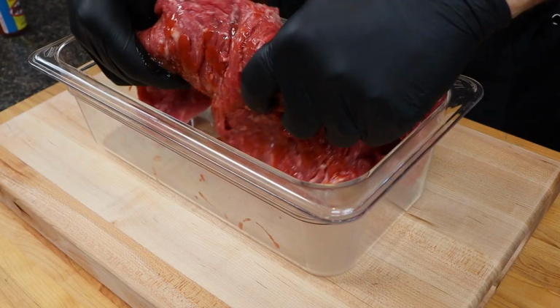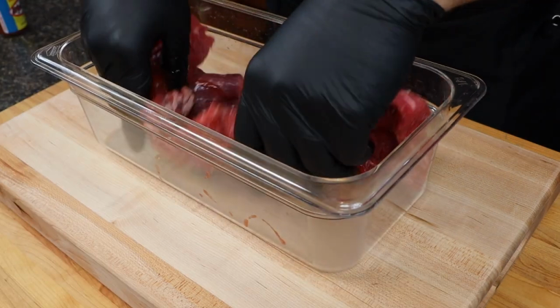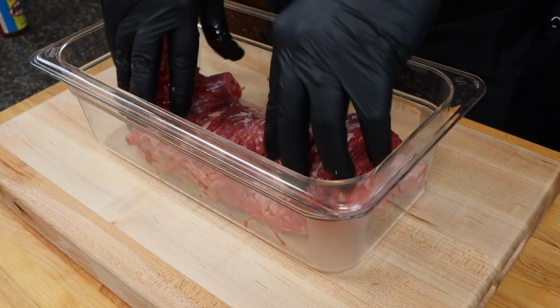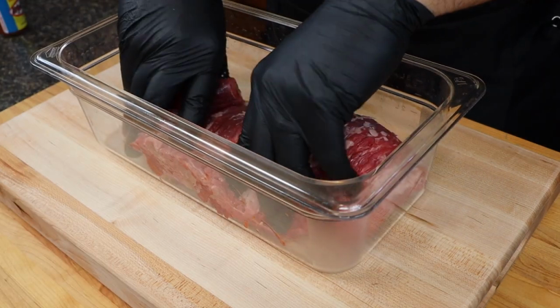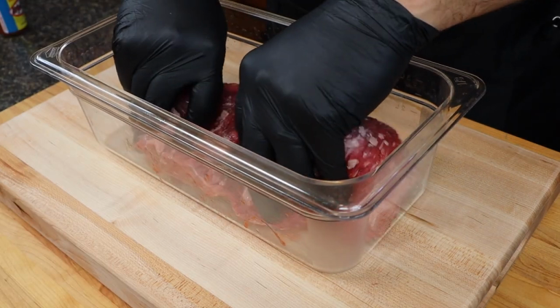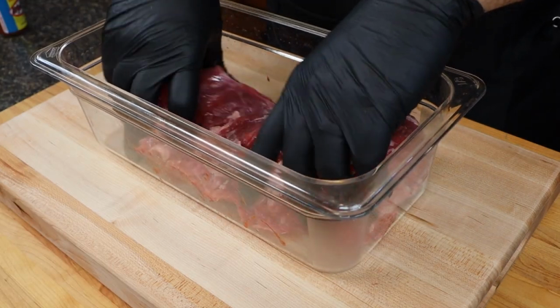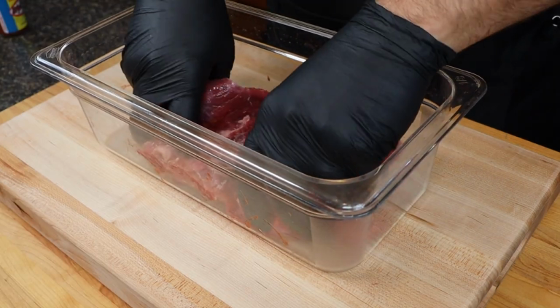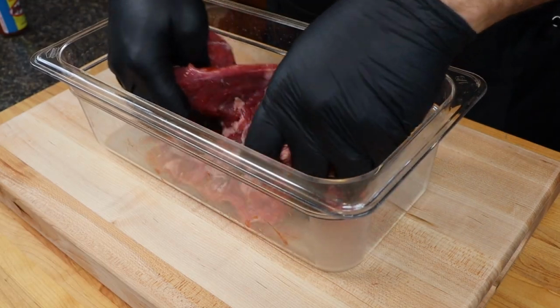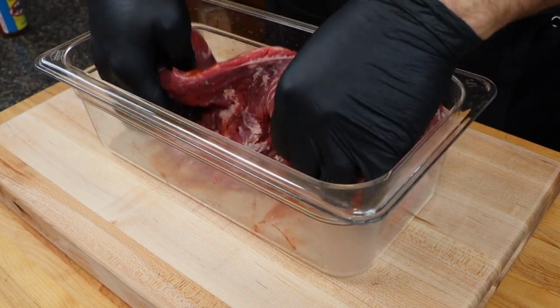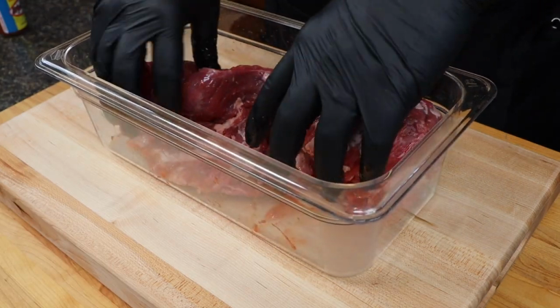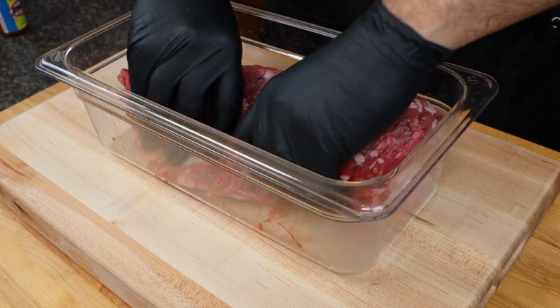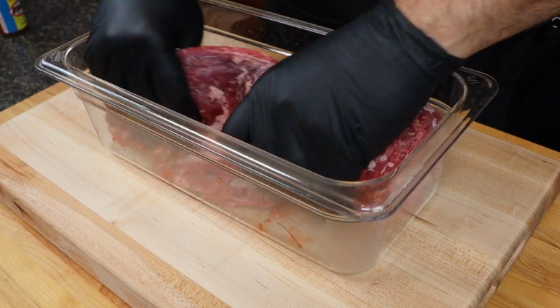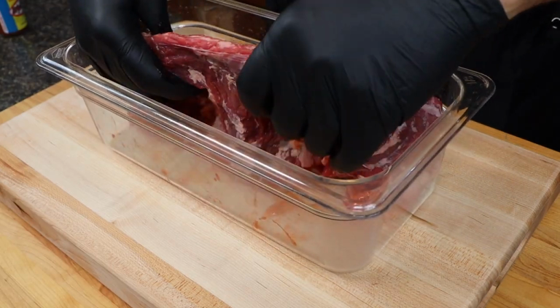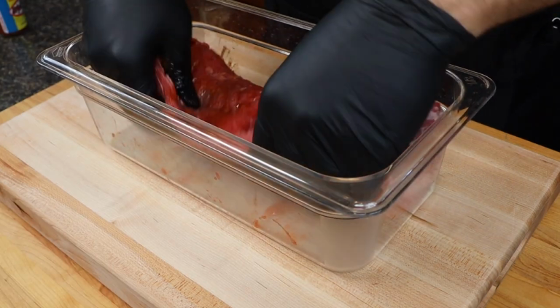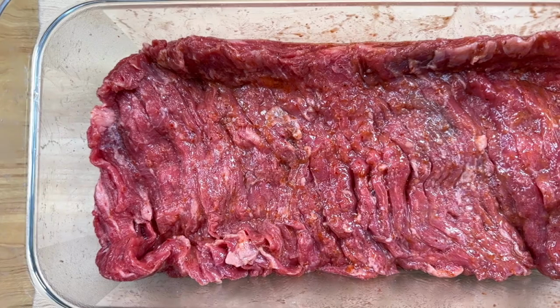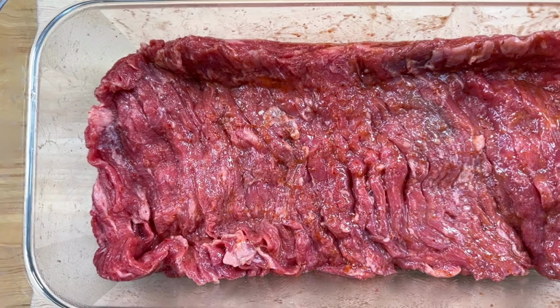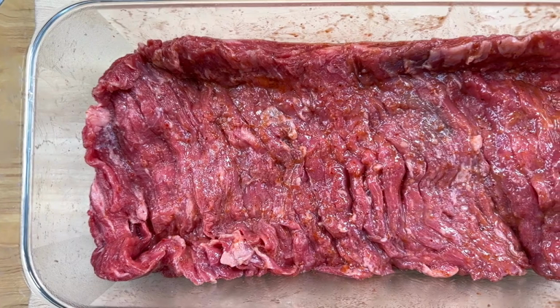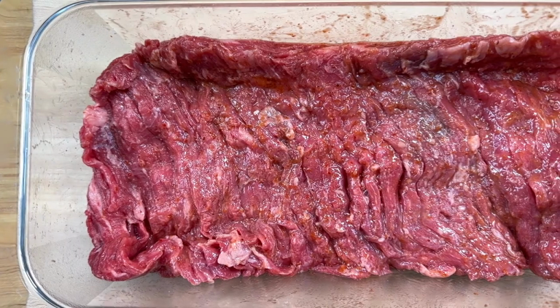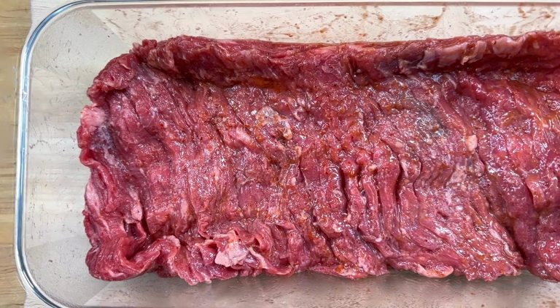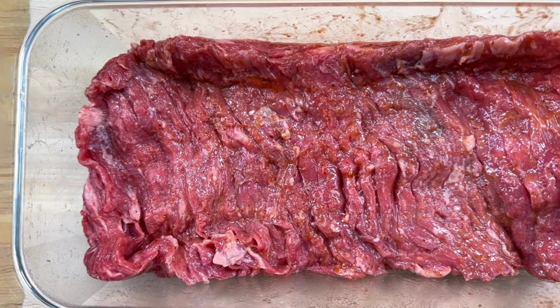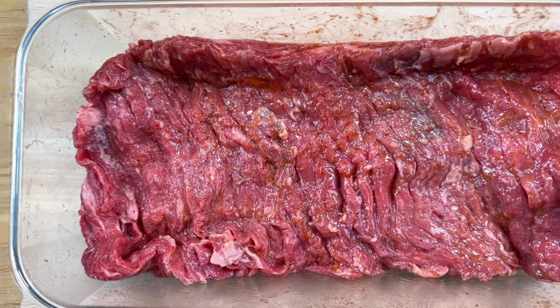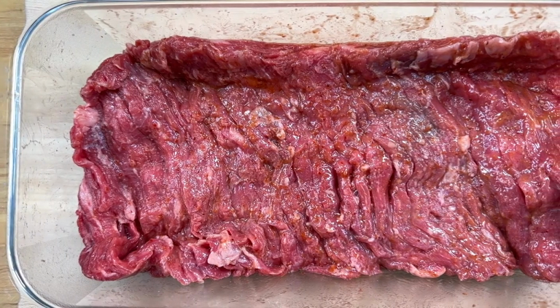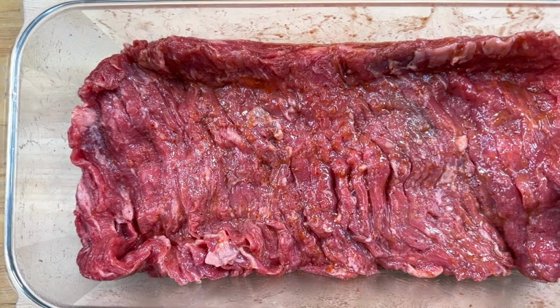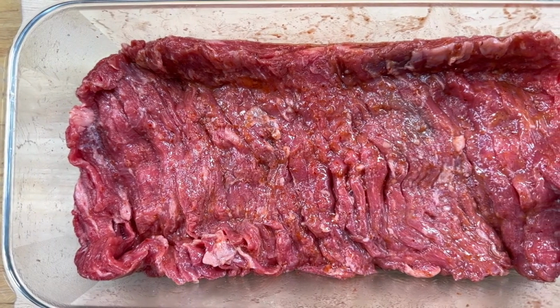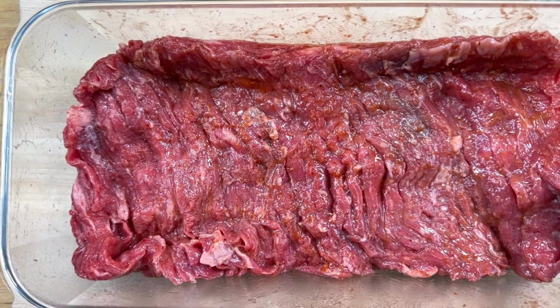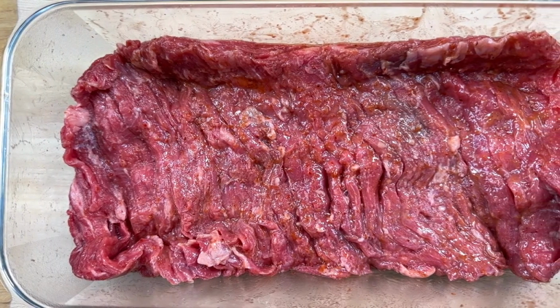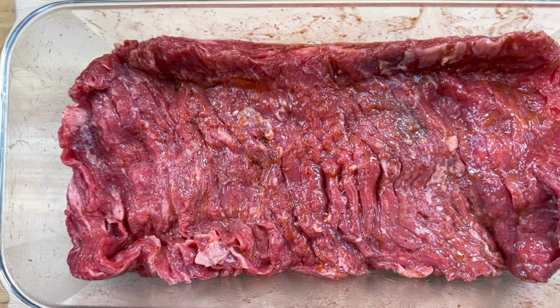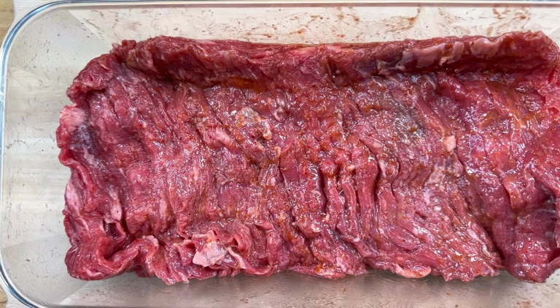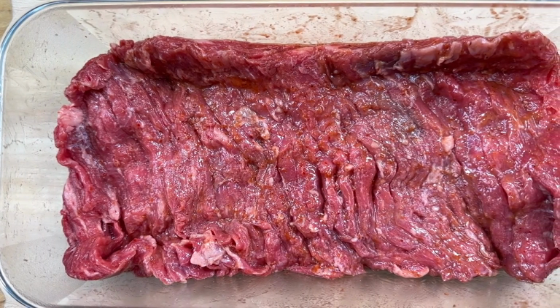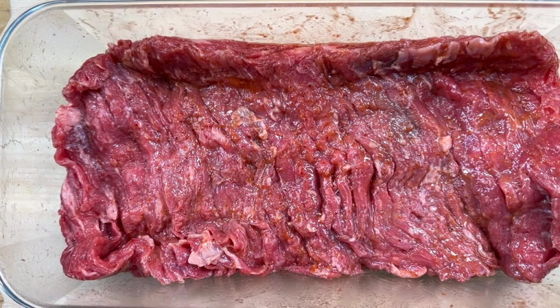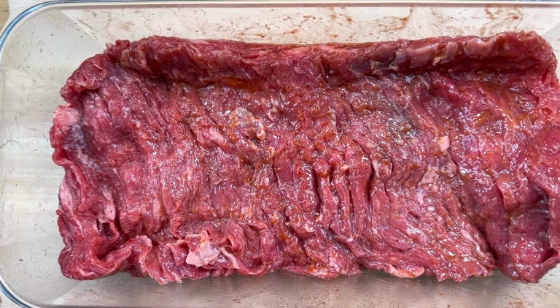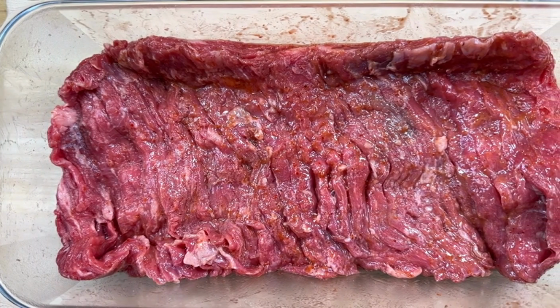Coat that steak on both sides well. Cover it up and place it in the fridge for anywhere from two hours up to an entire day in advance.